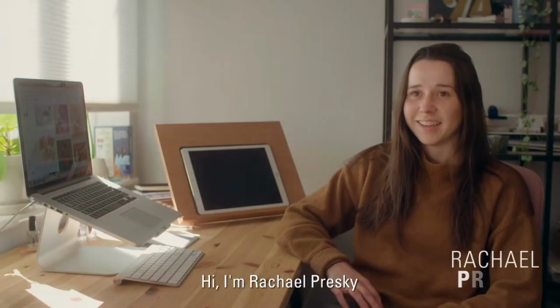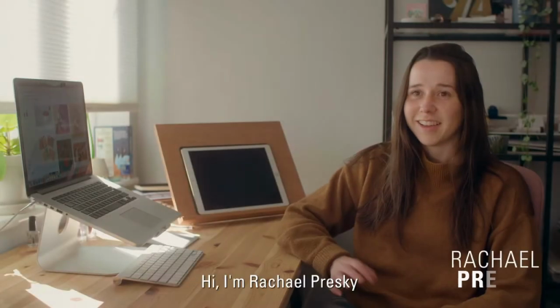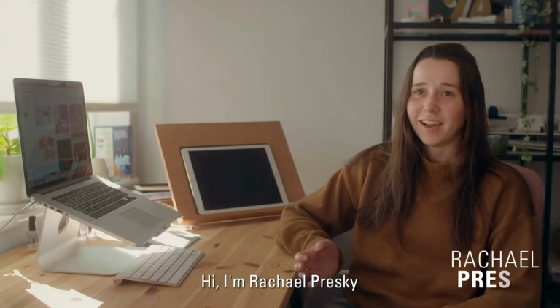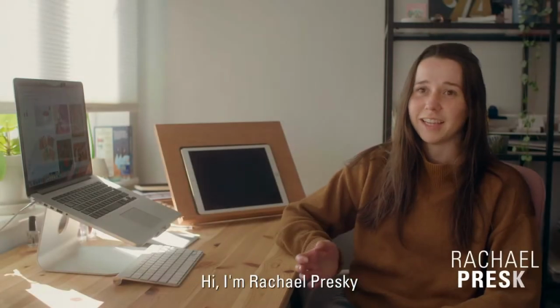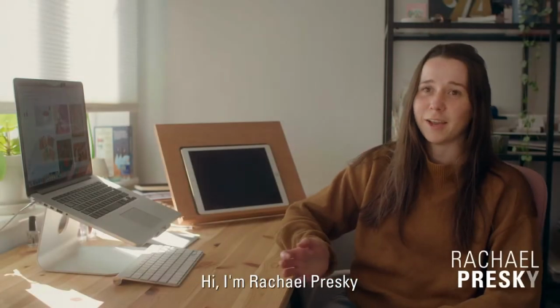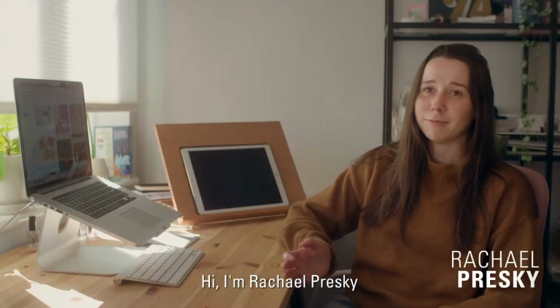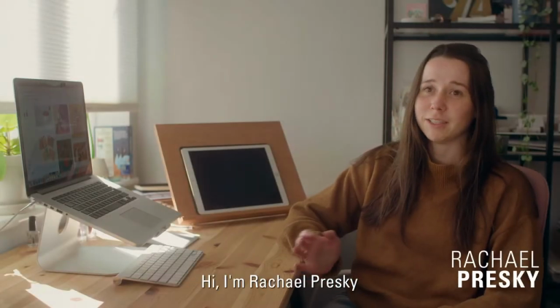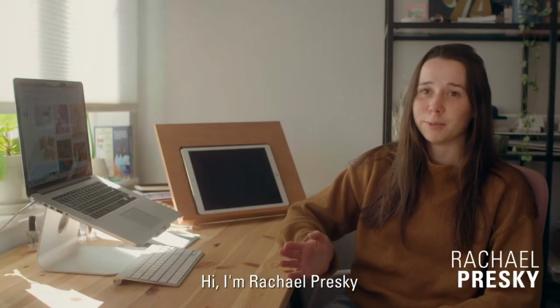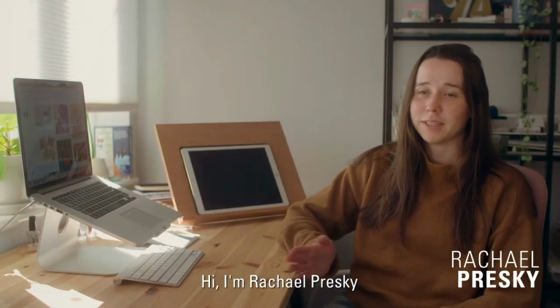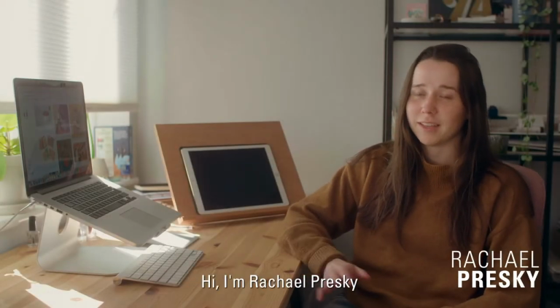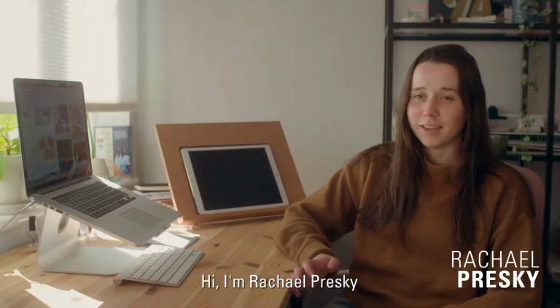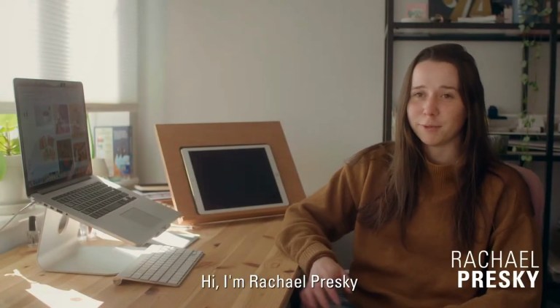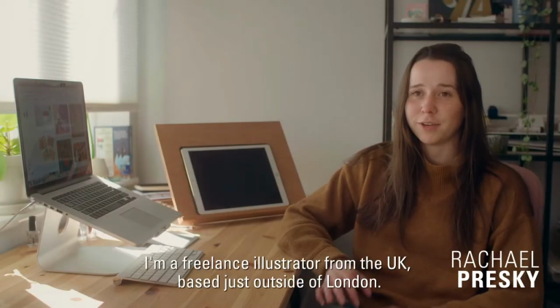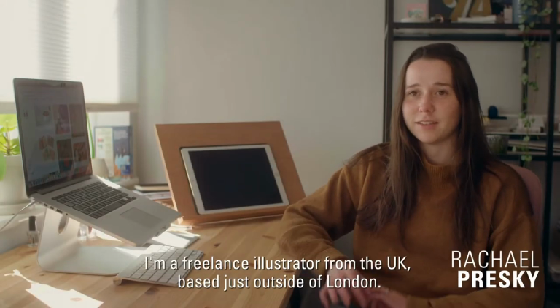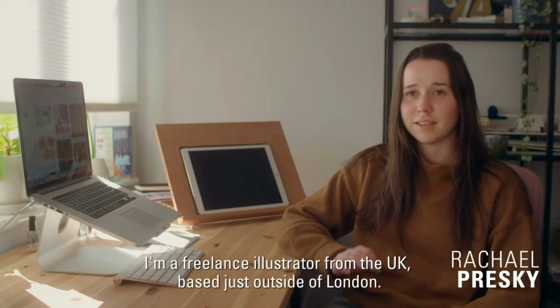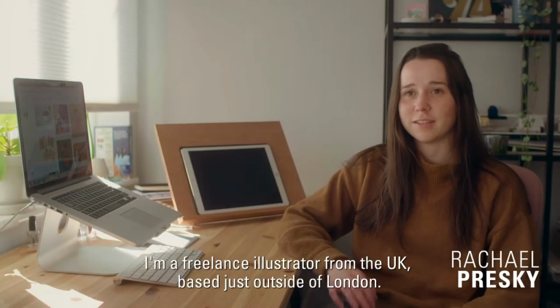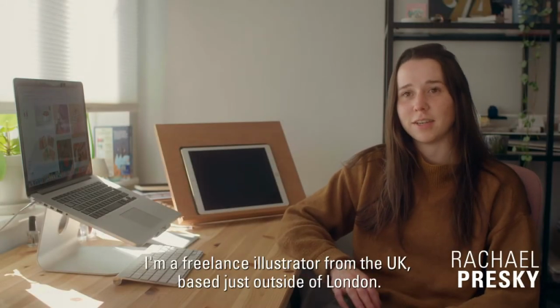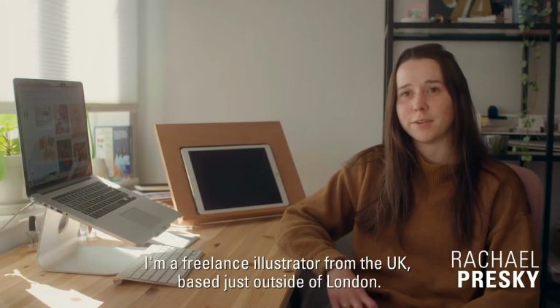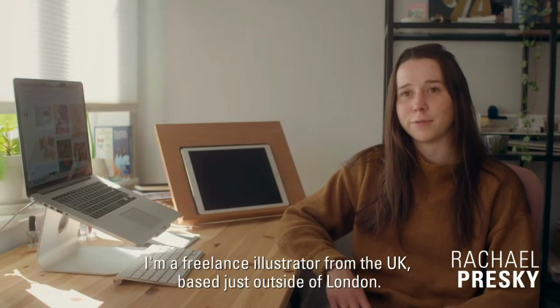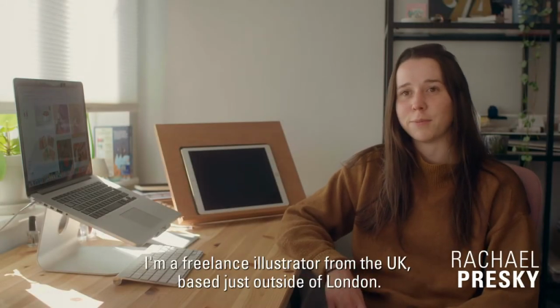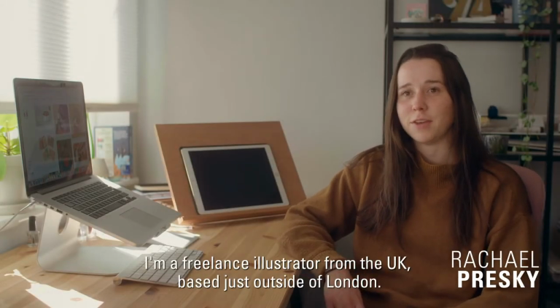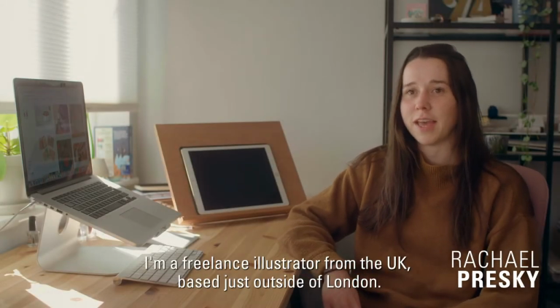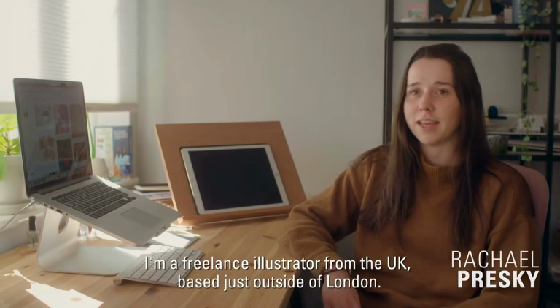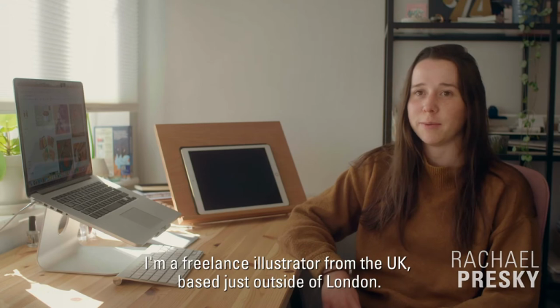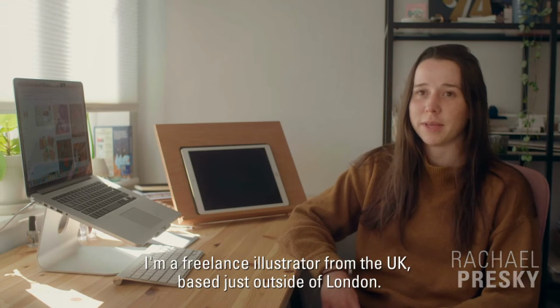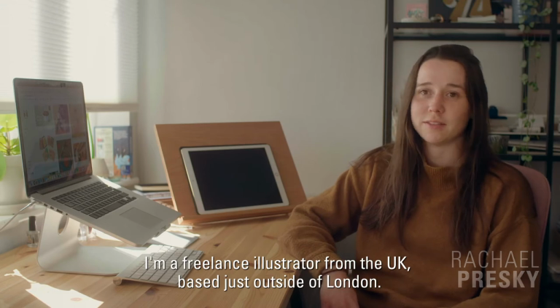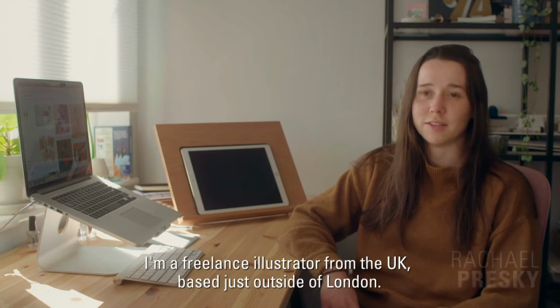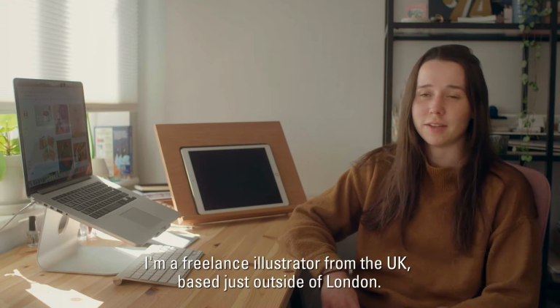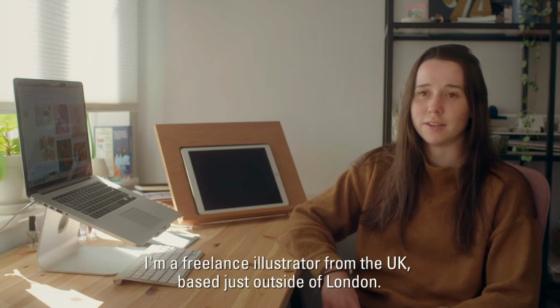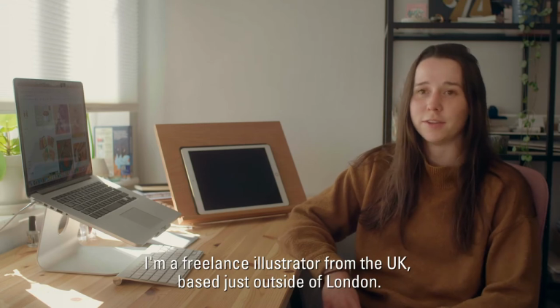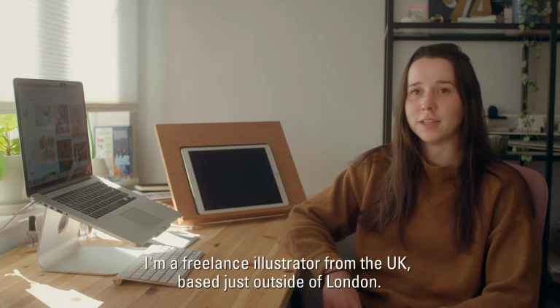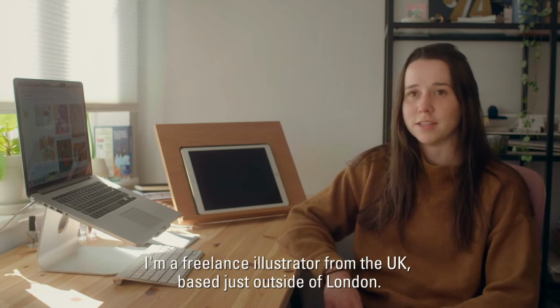Hi, I'm Rachel Presky. I'm a freelance illustrator from the UK, based just outside of London.